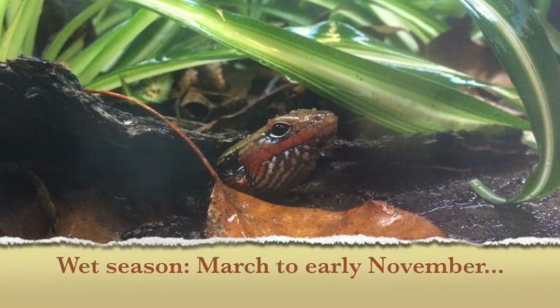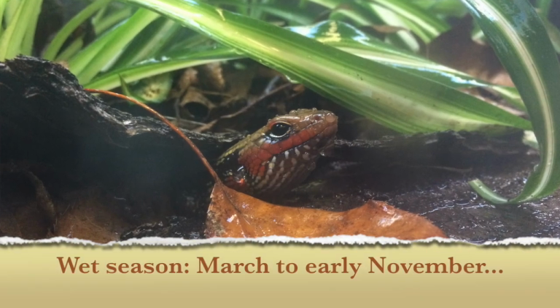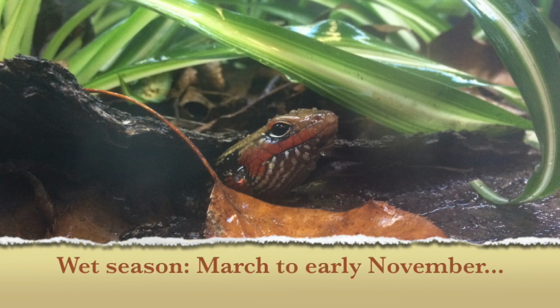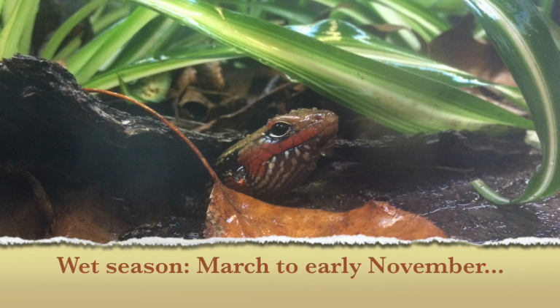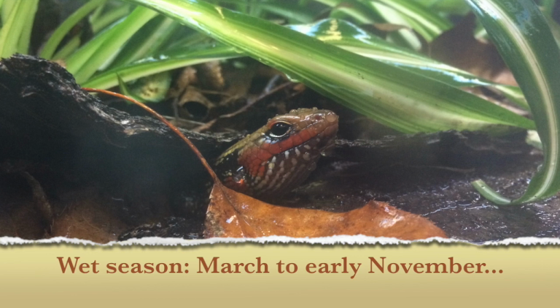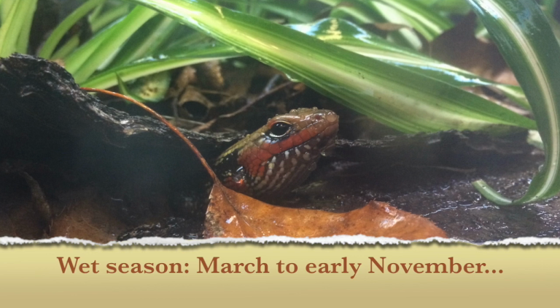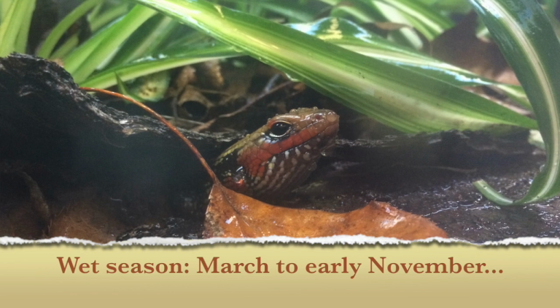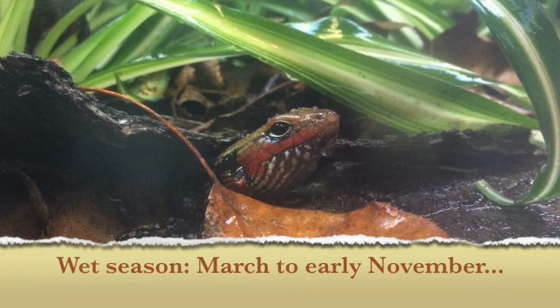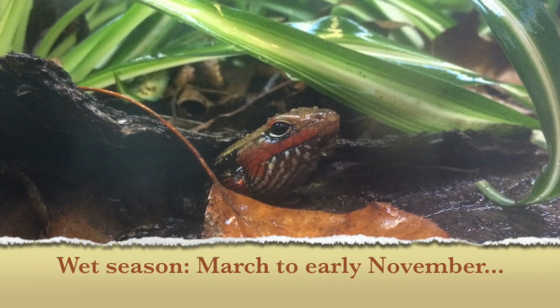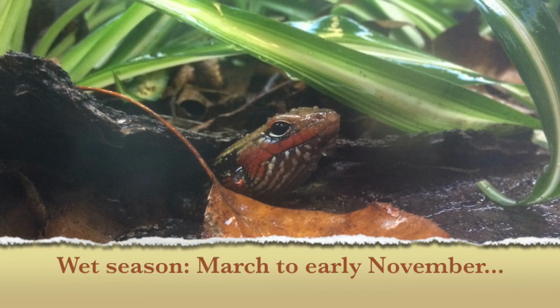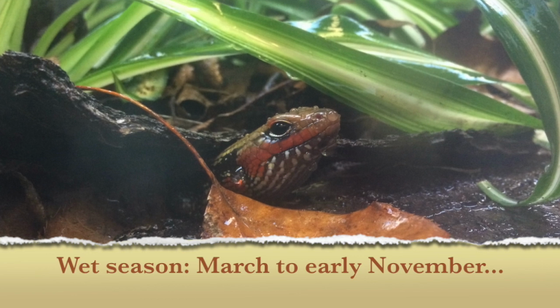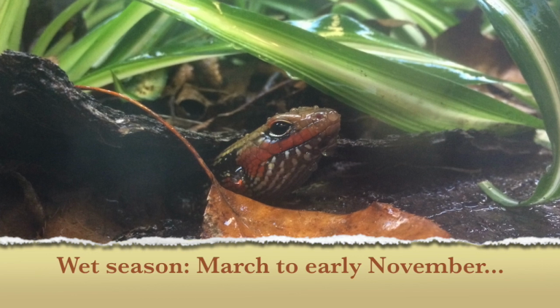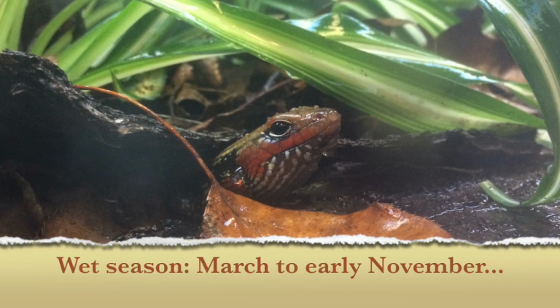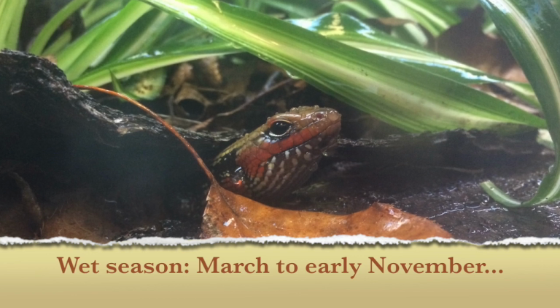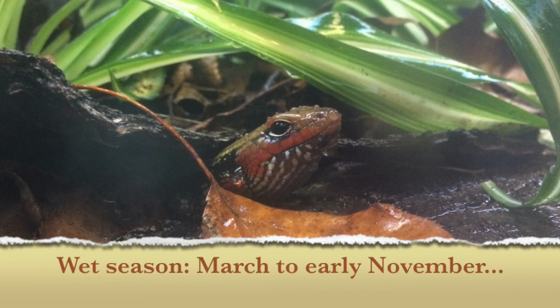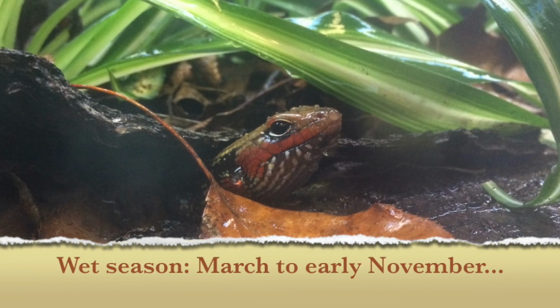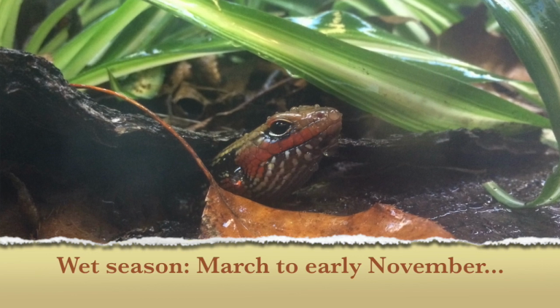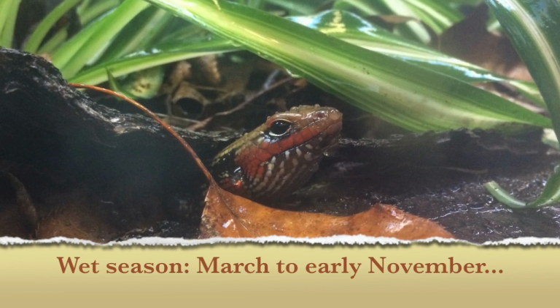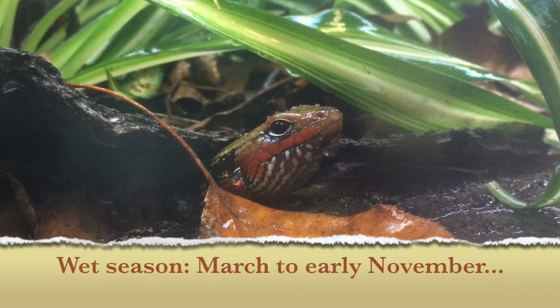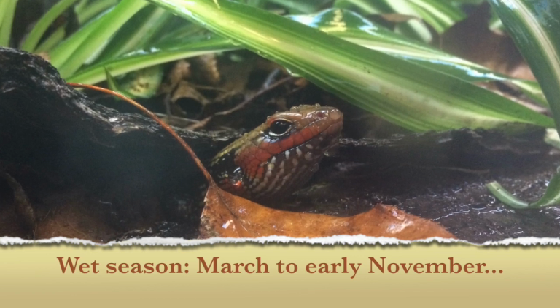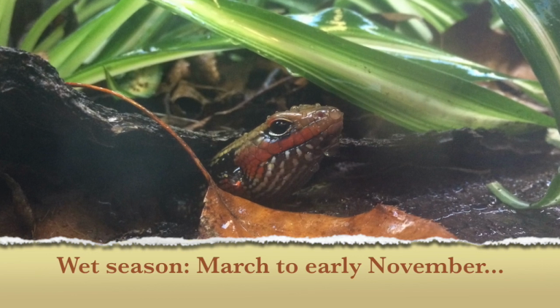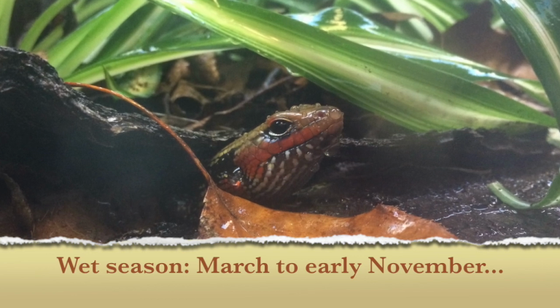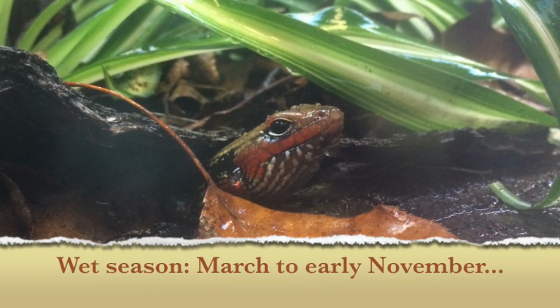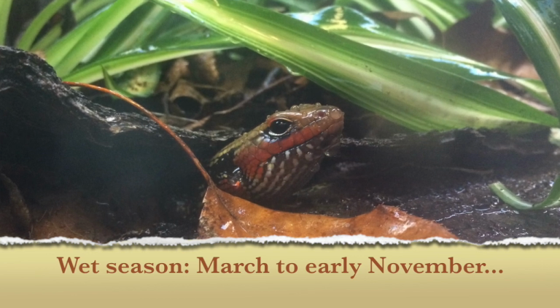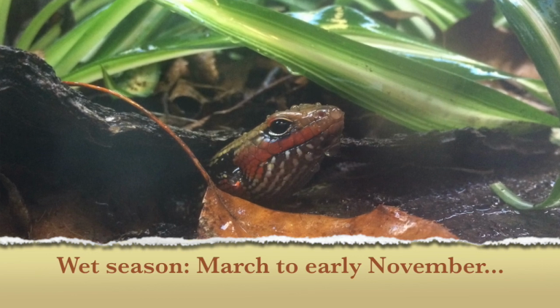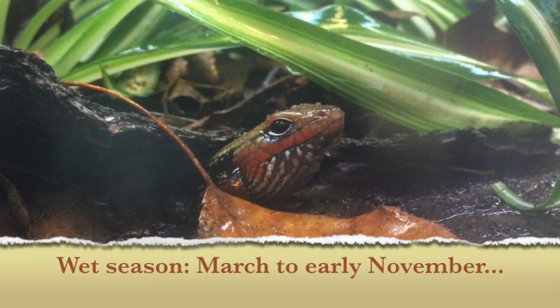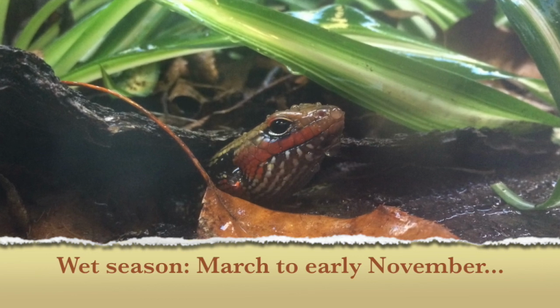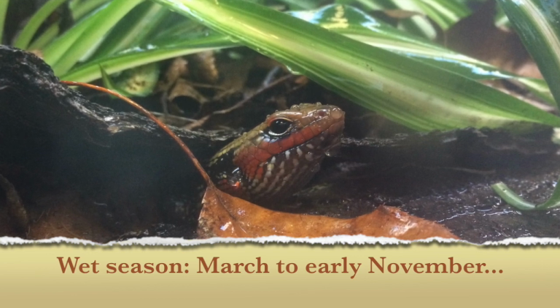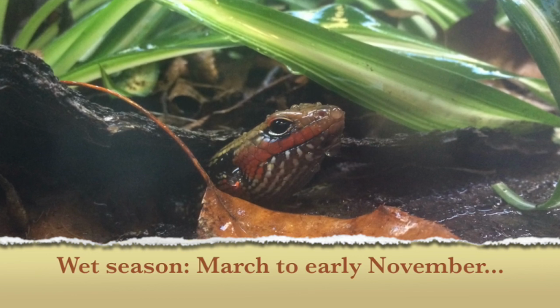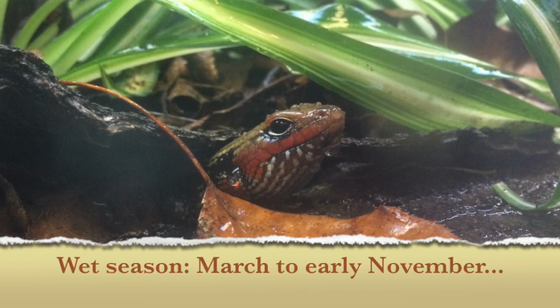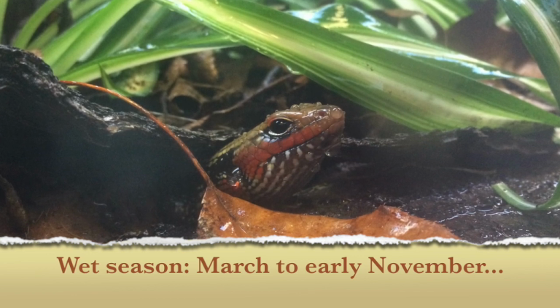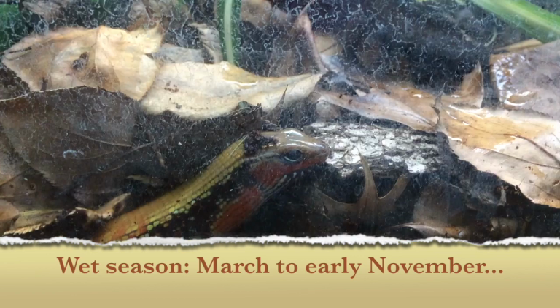During the wet season, actually most of the year, I like to mist the enclosure daily.